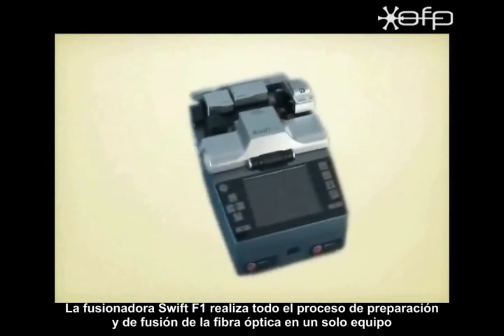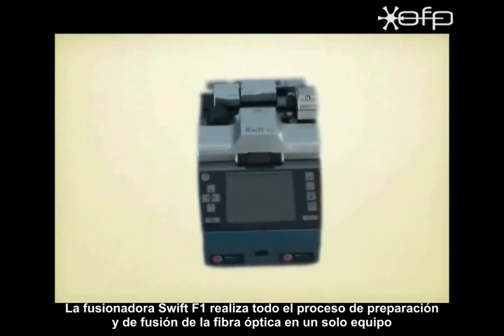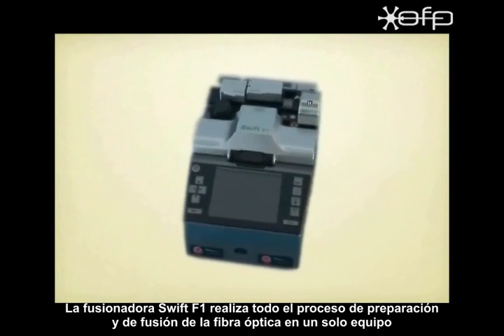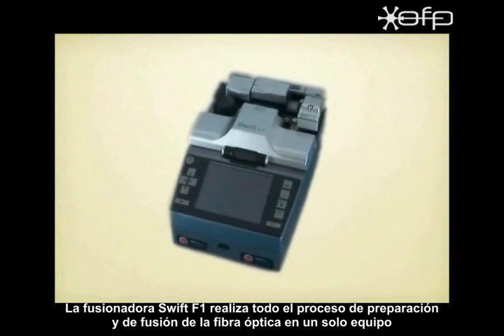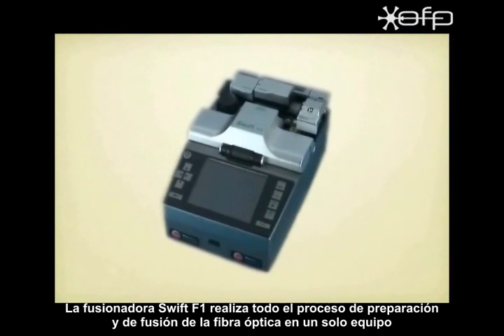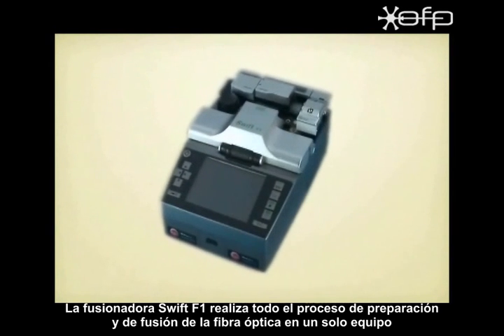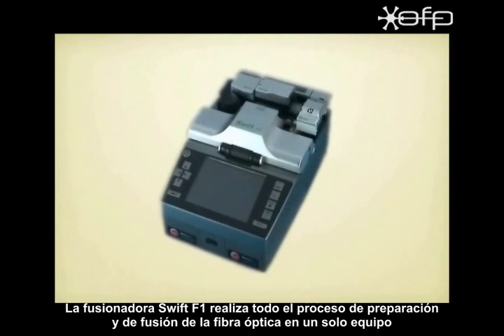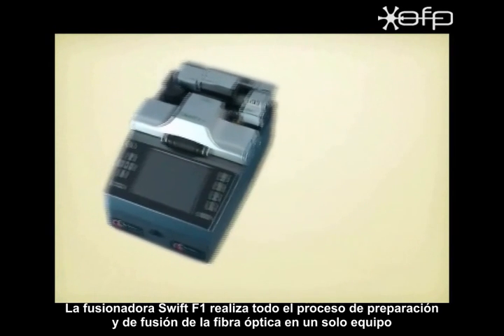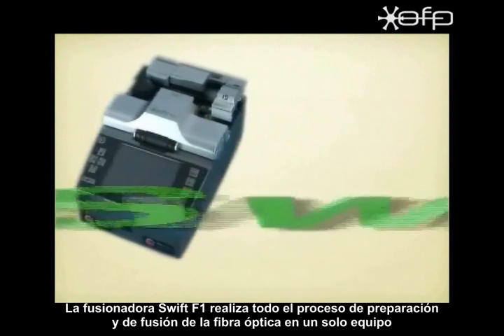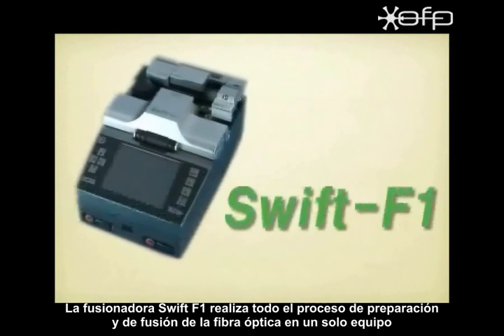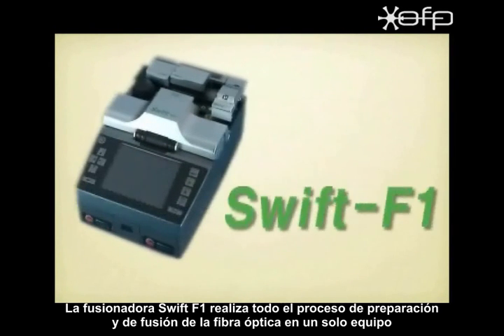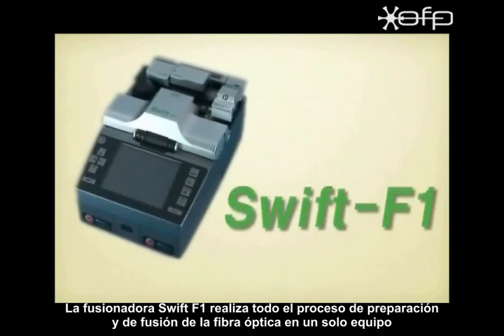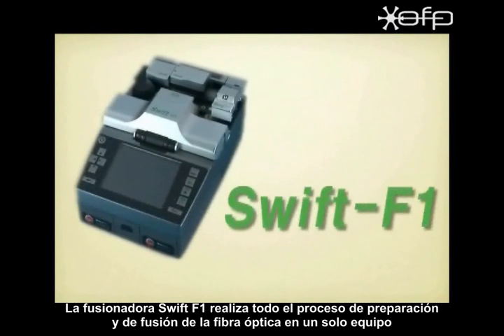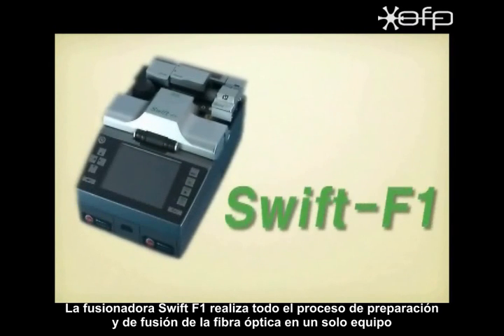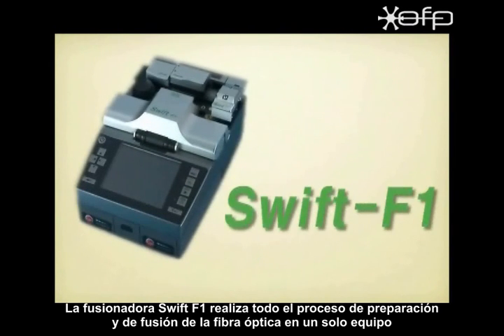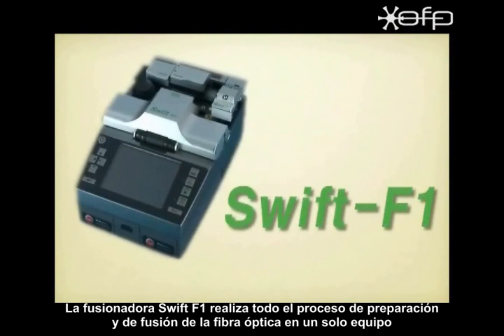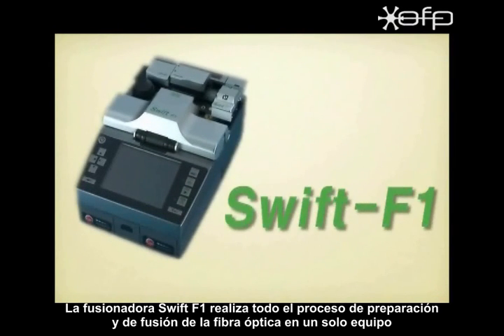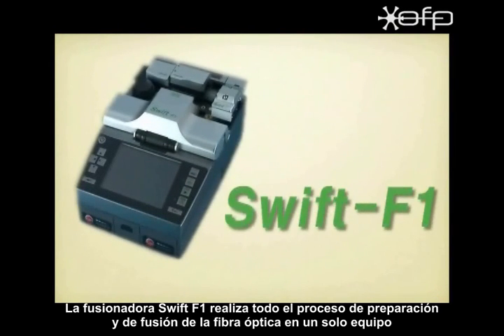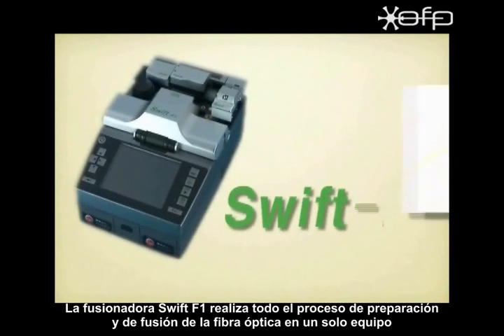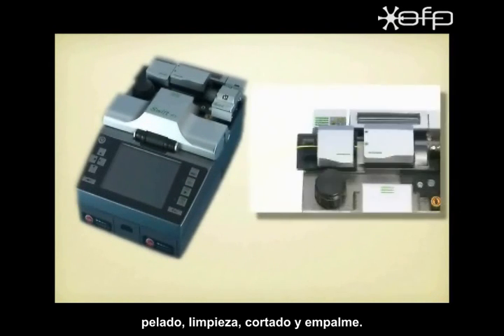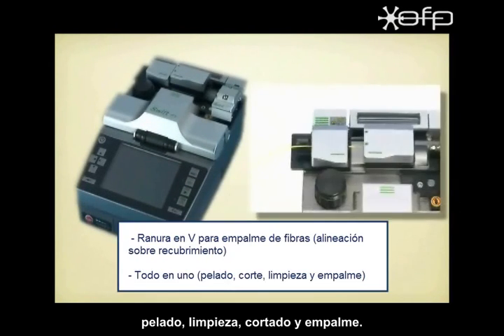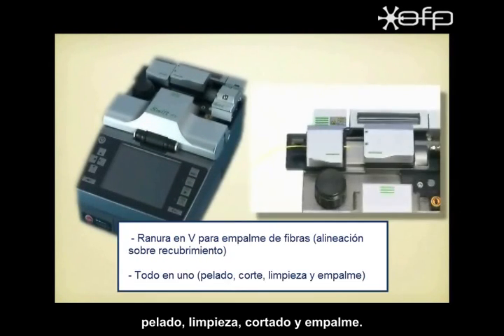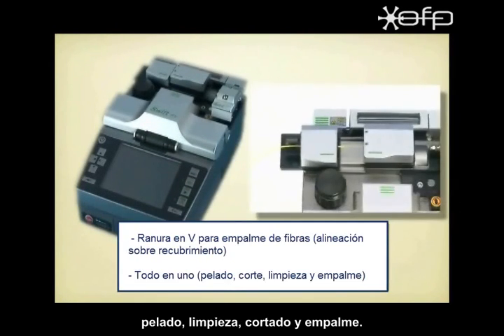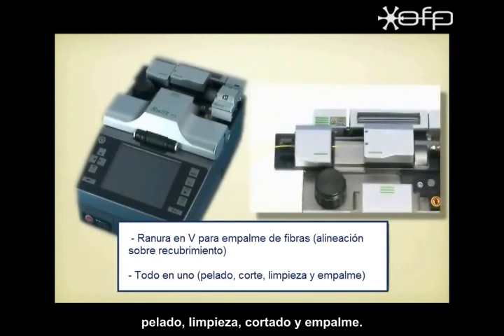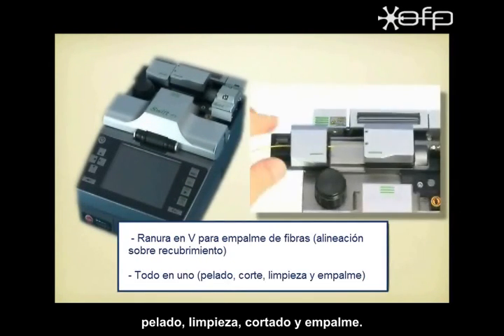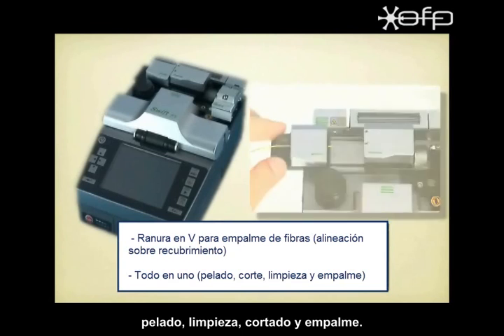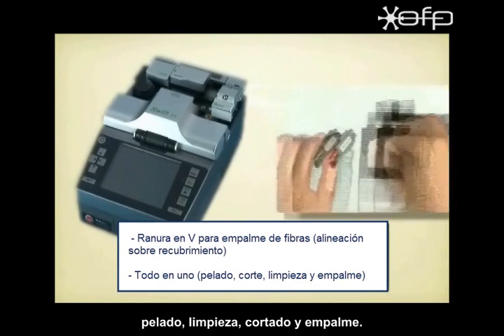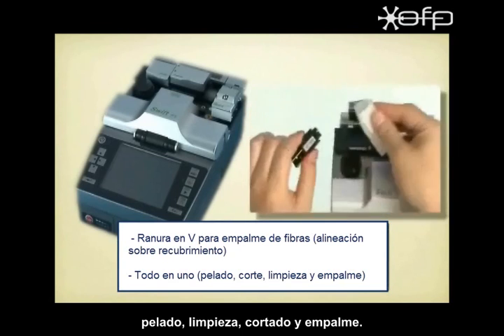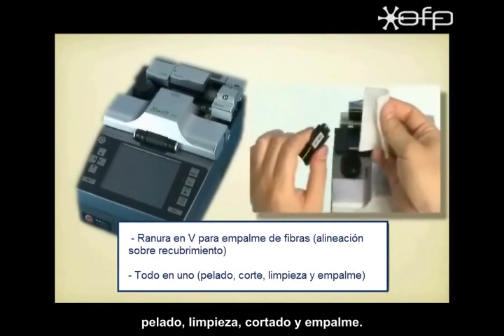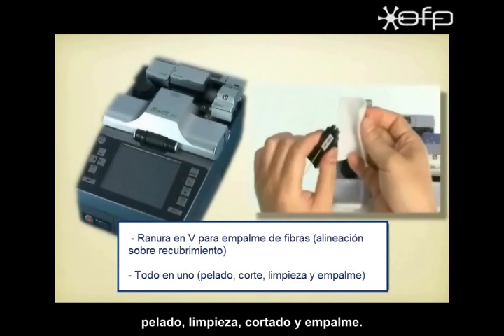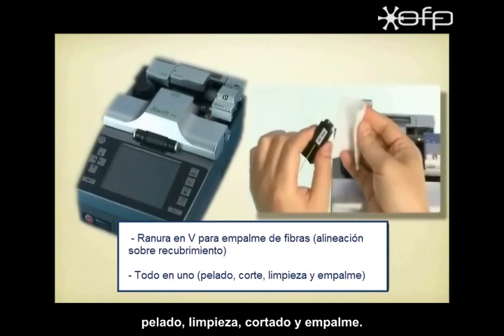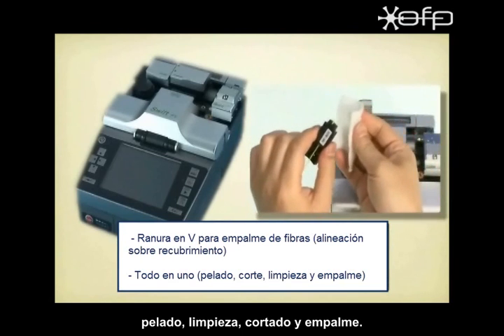SWIFT F1 performs all fiber termination and splice processes of stripping, cleaning, cleaving, and splicing in one unit.